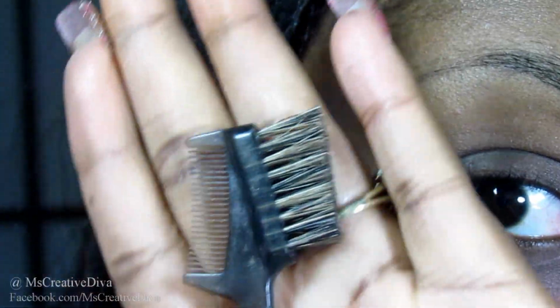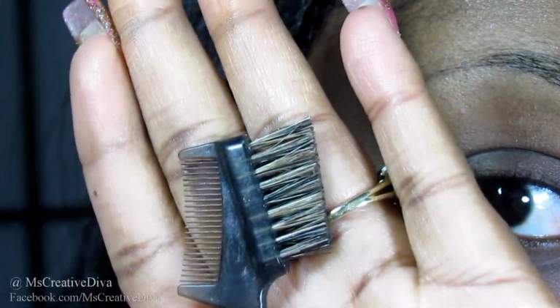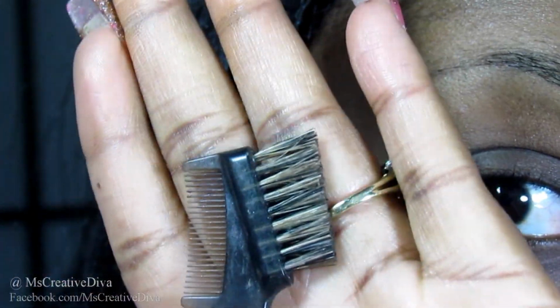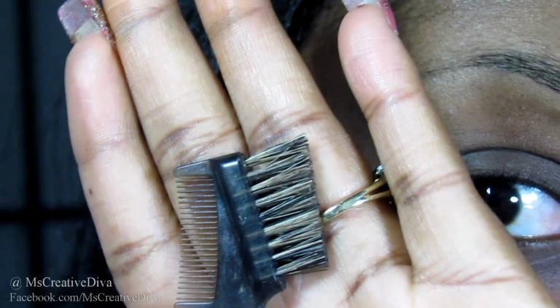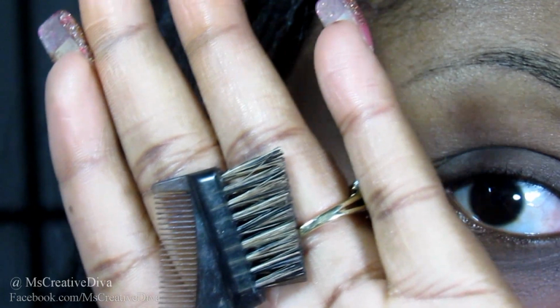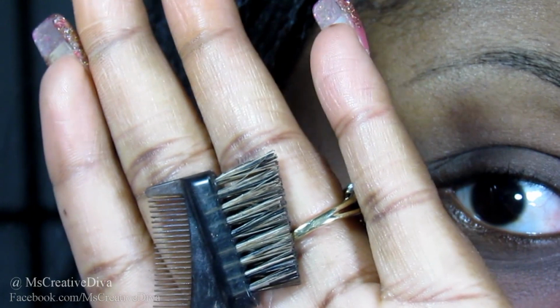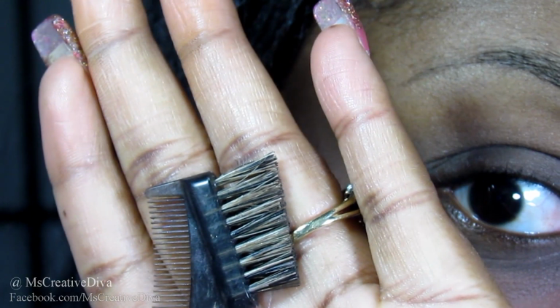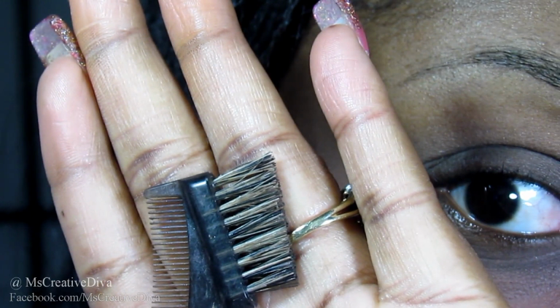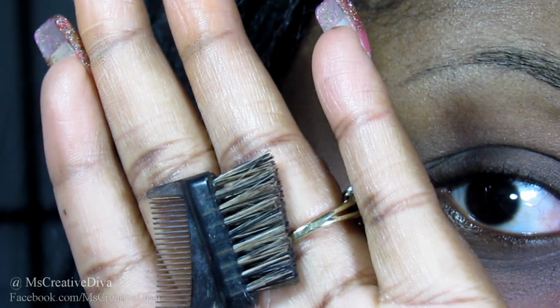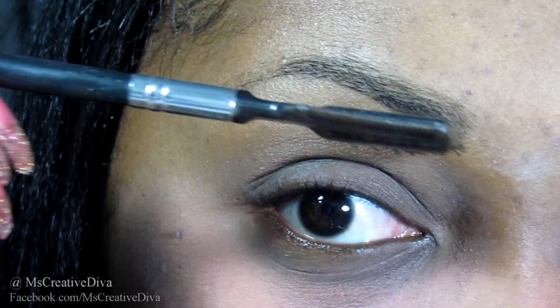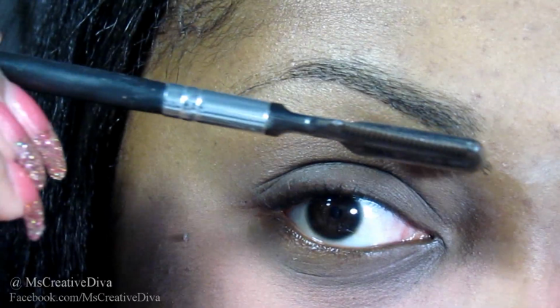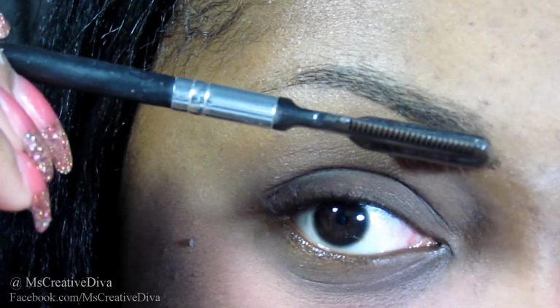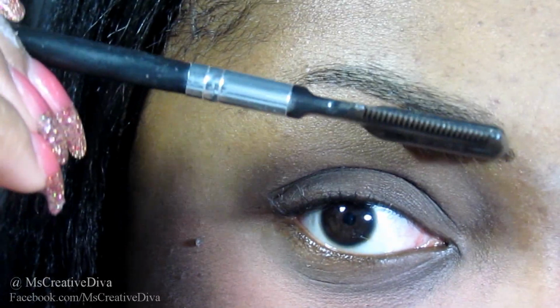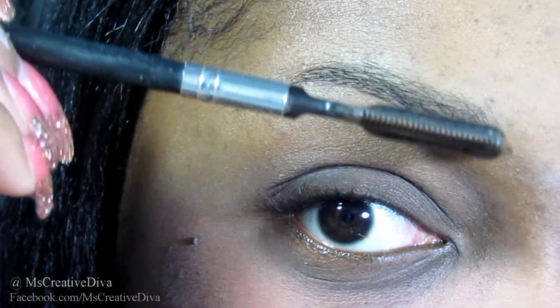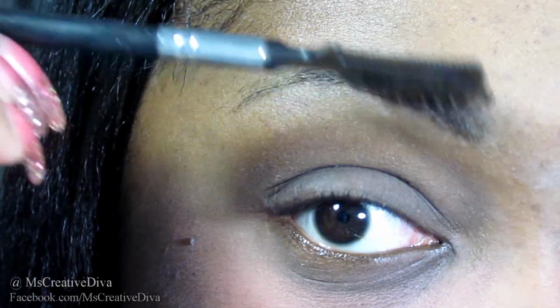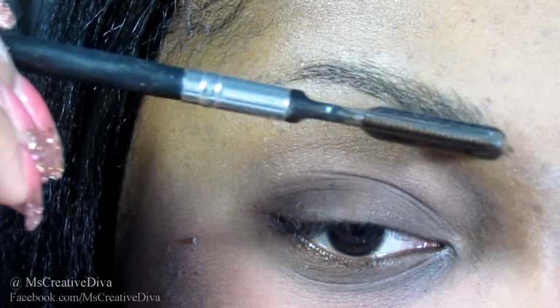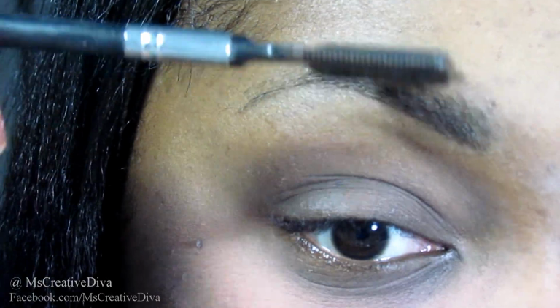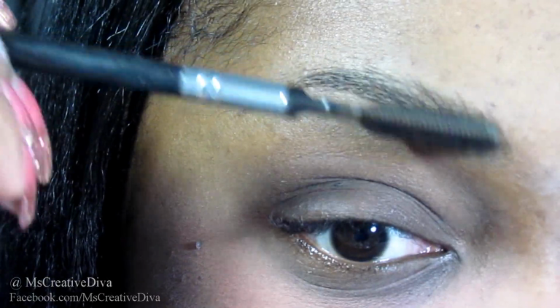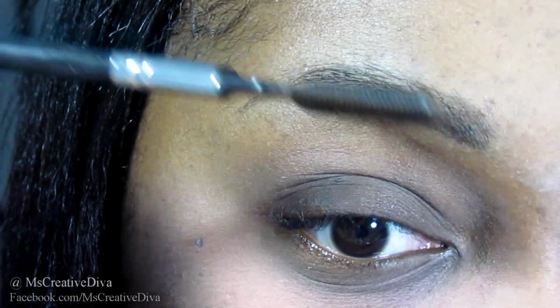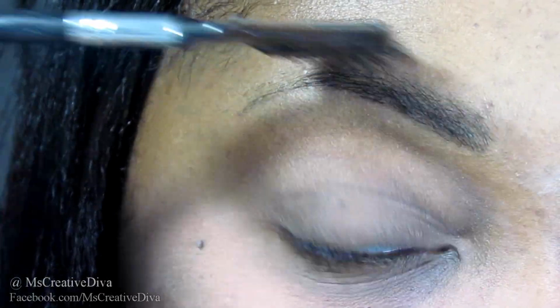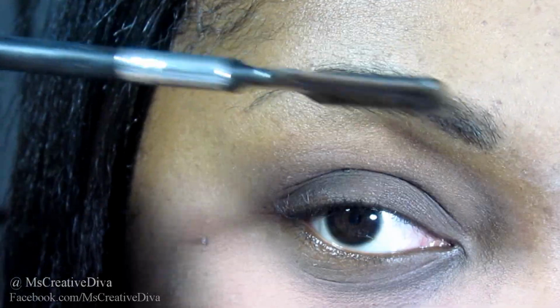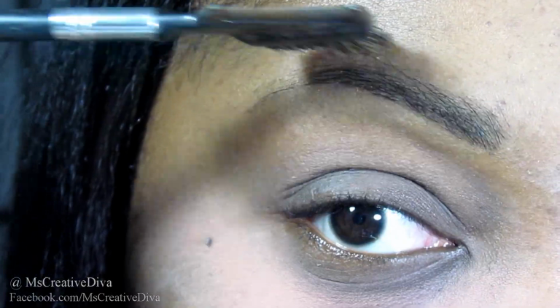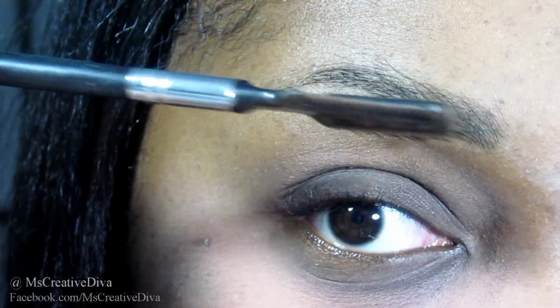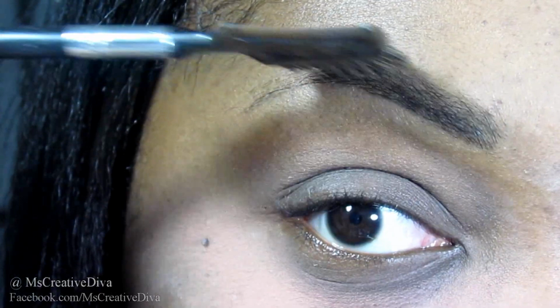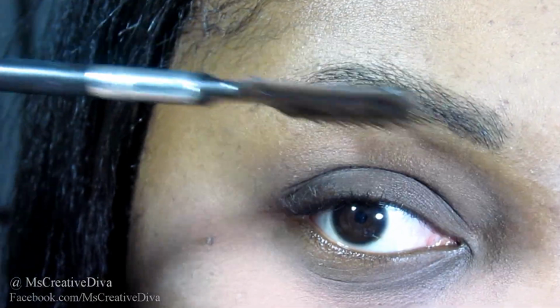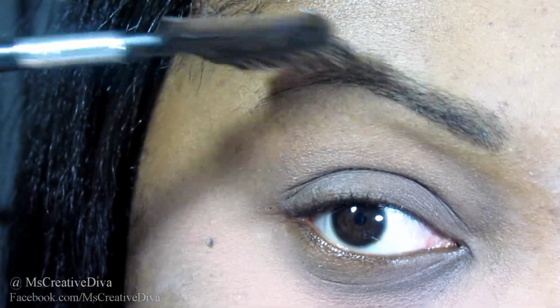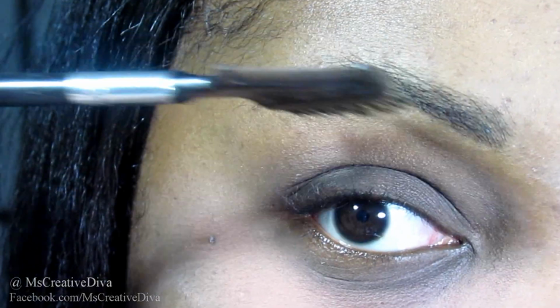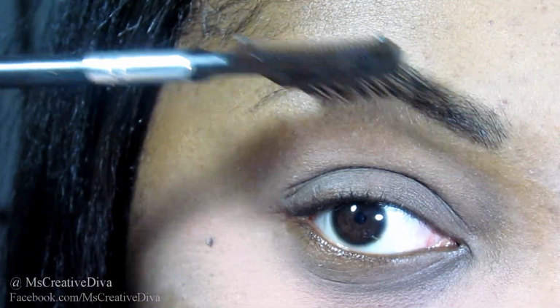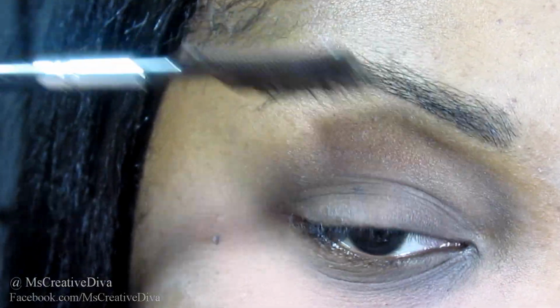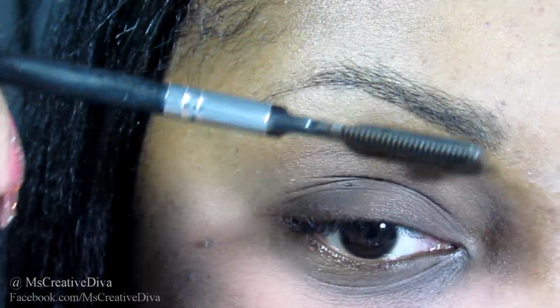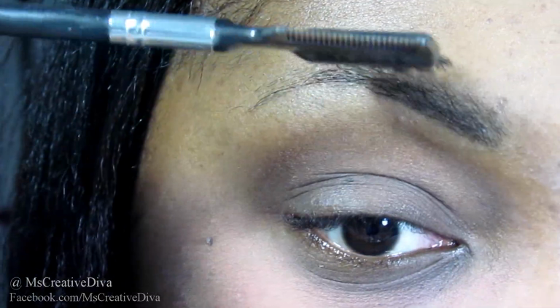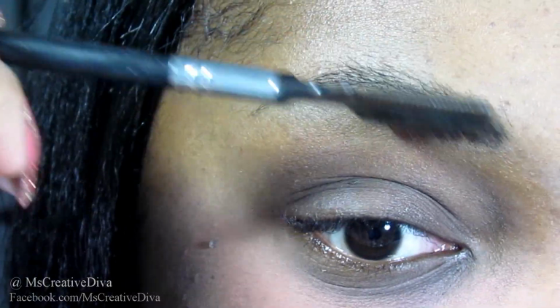Next, I'm going to take a dual-sided brush and just brush my eyebrows into place.